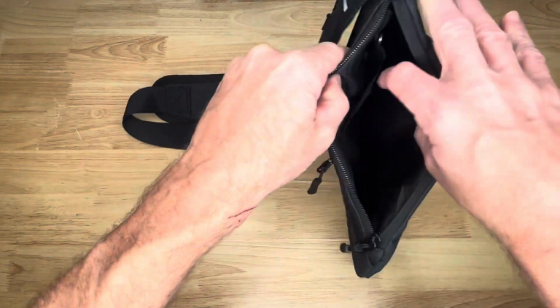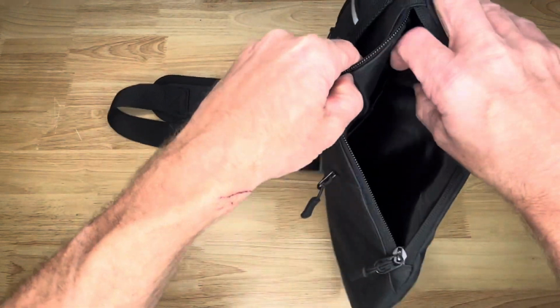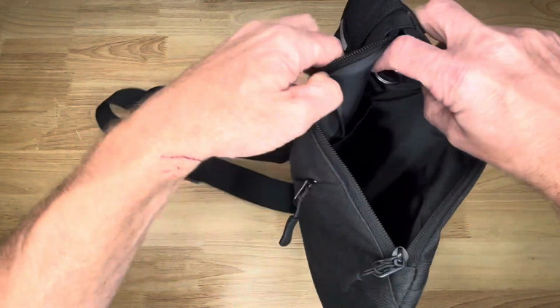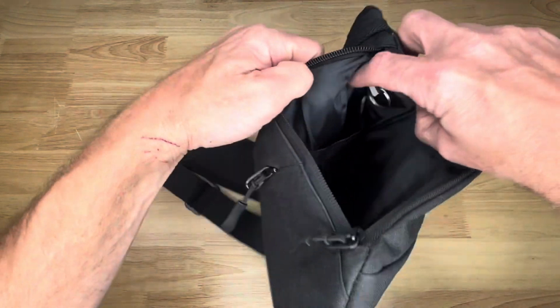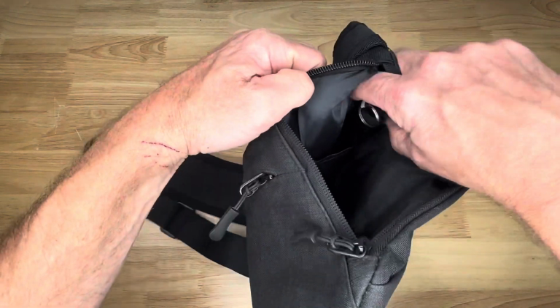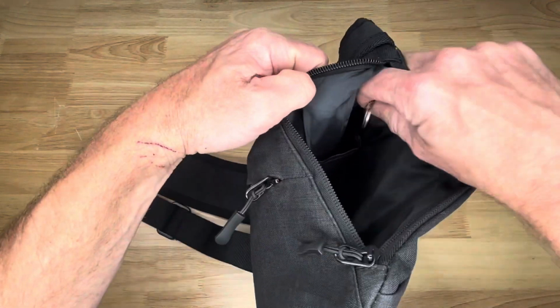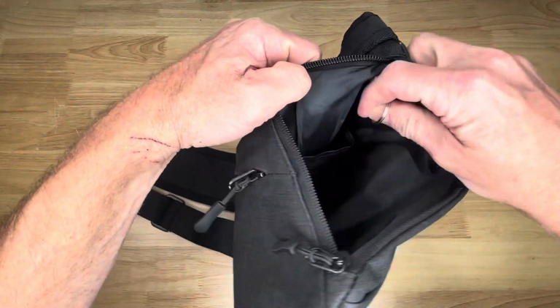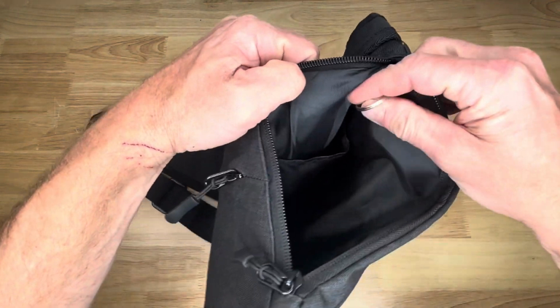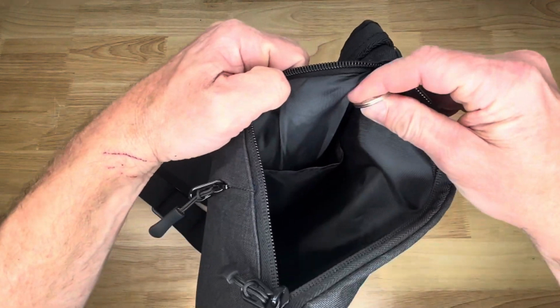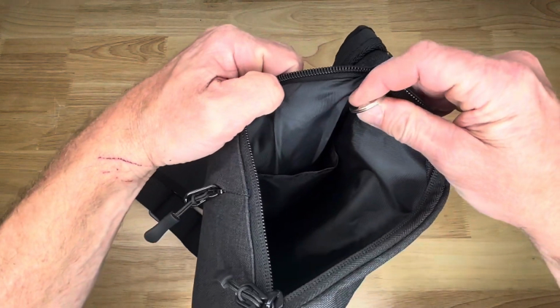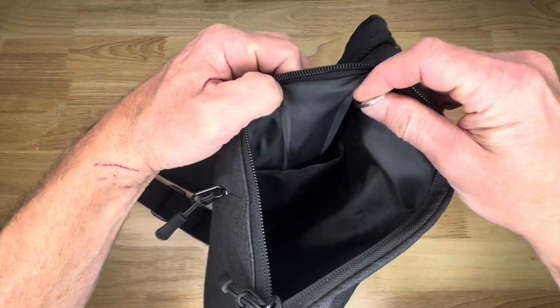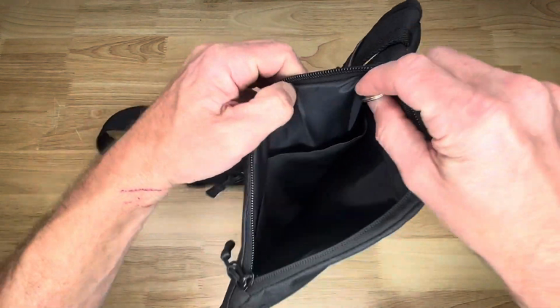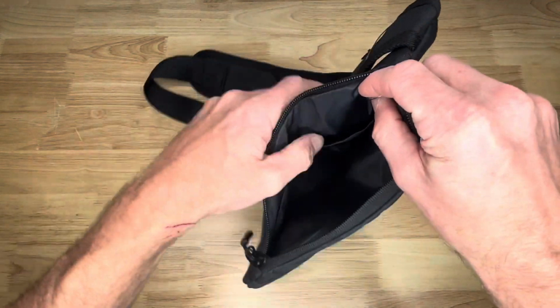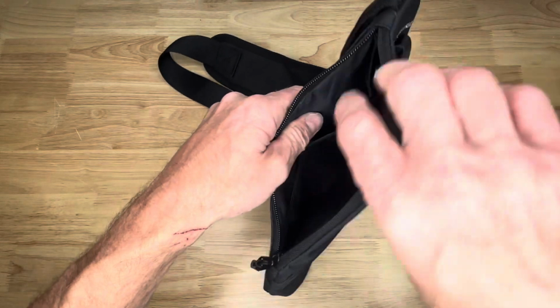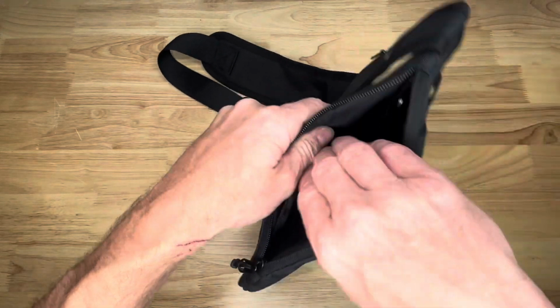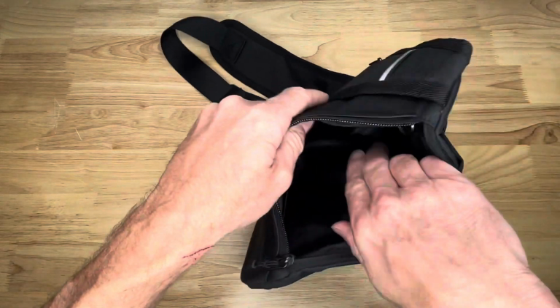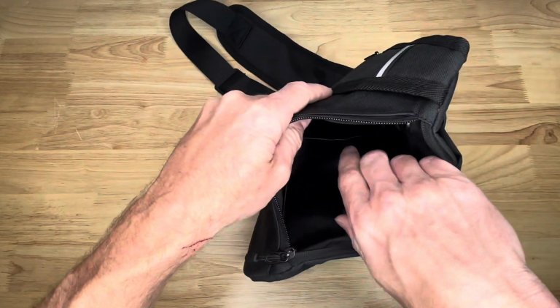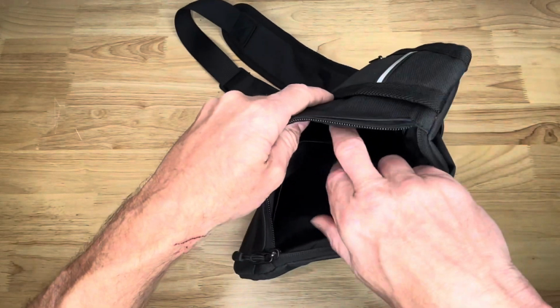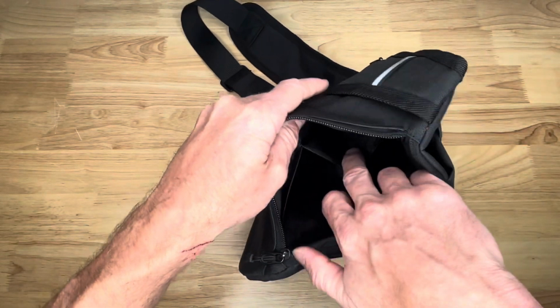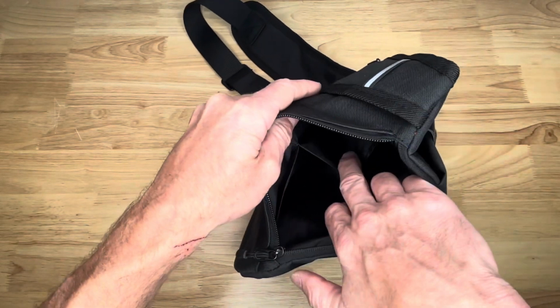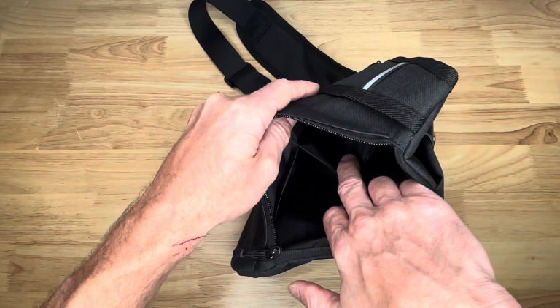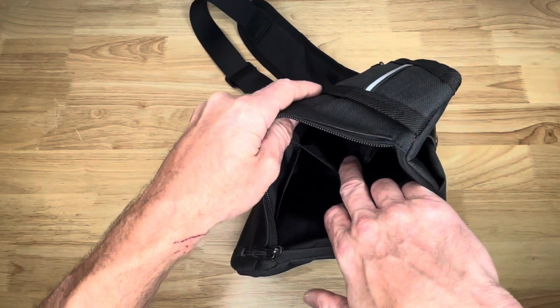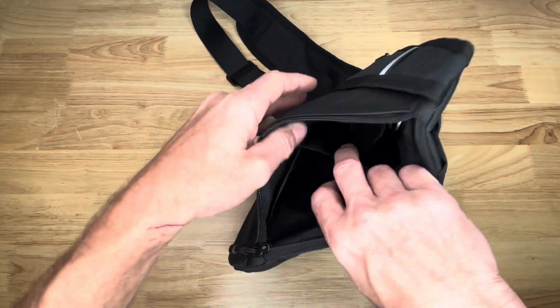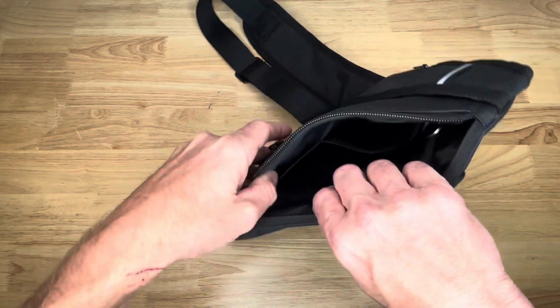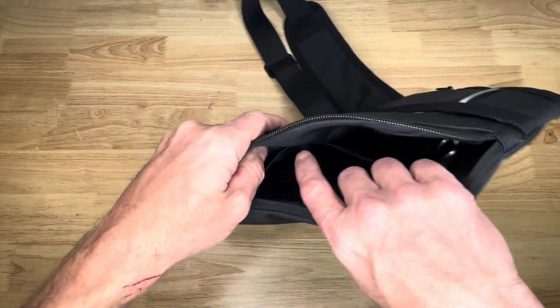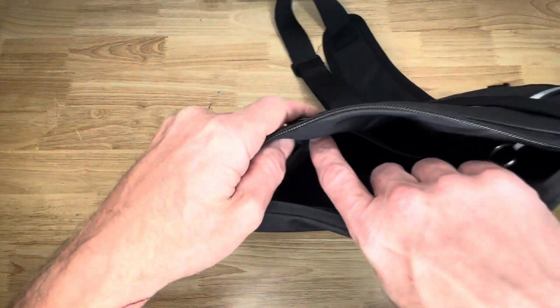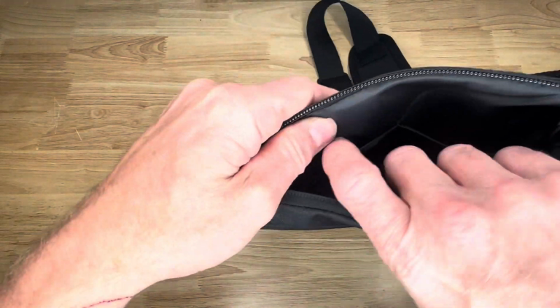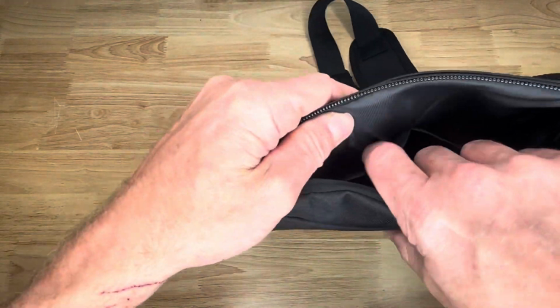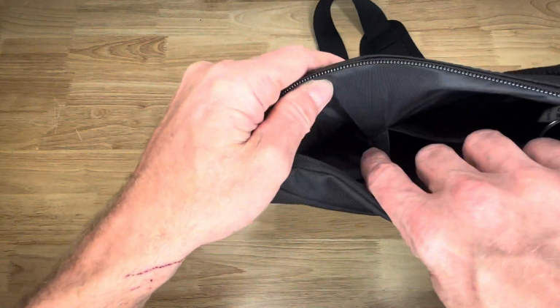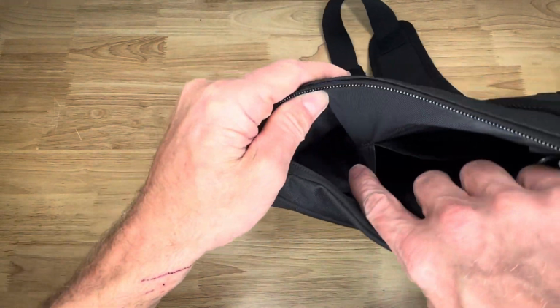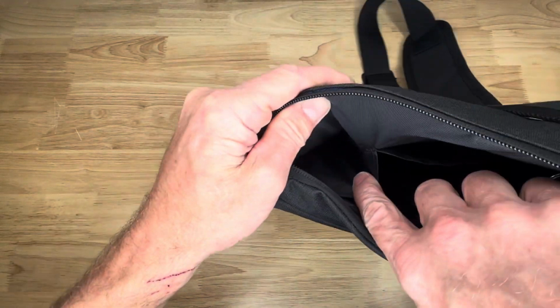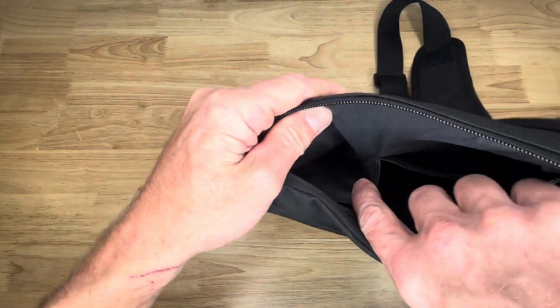There's a little thing to keep your keys on, and there are two other pockets right inside there as well.